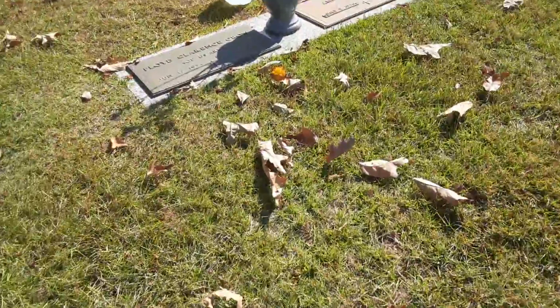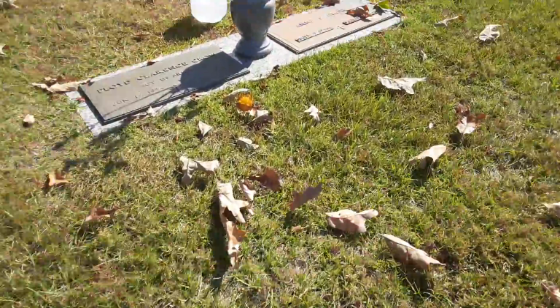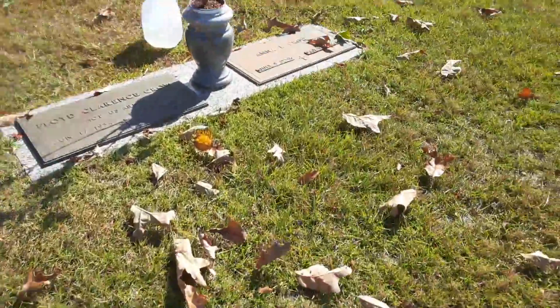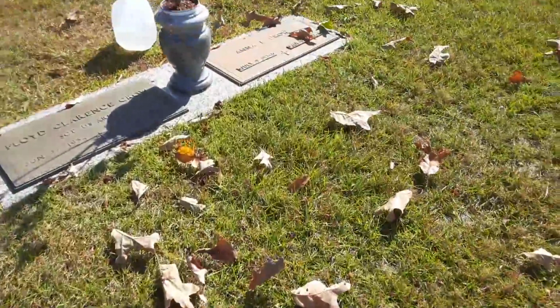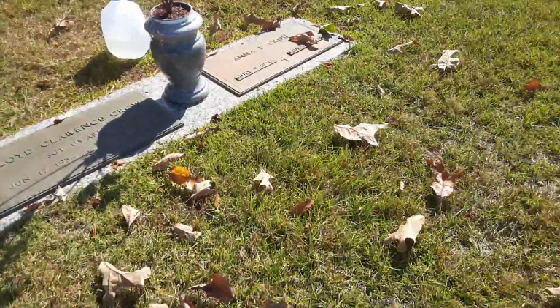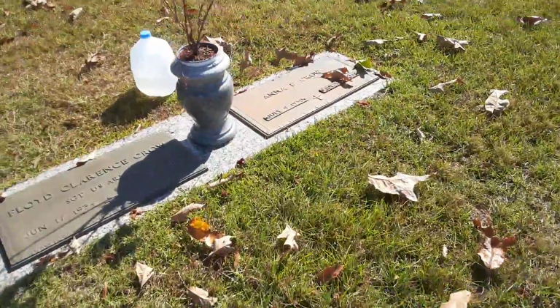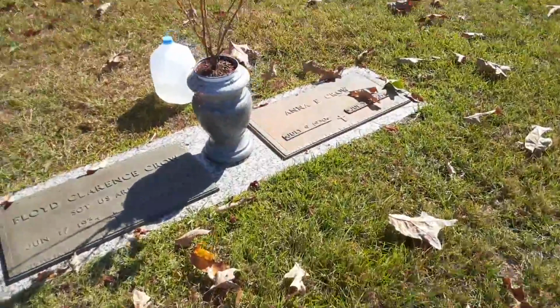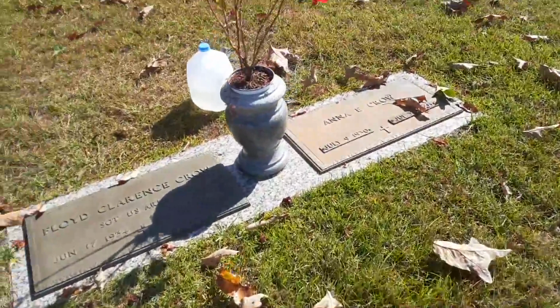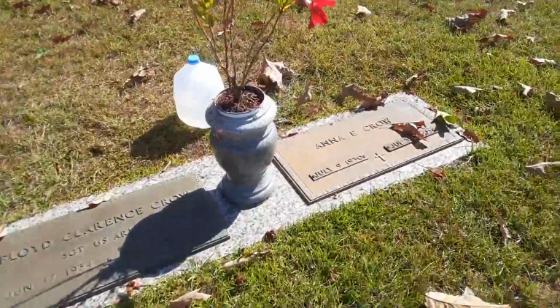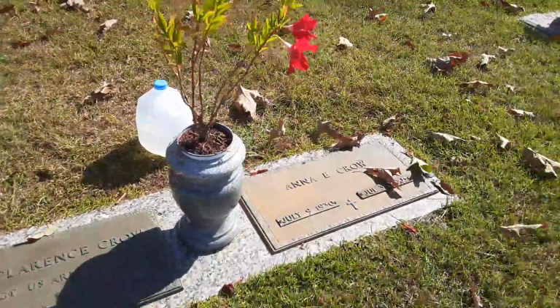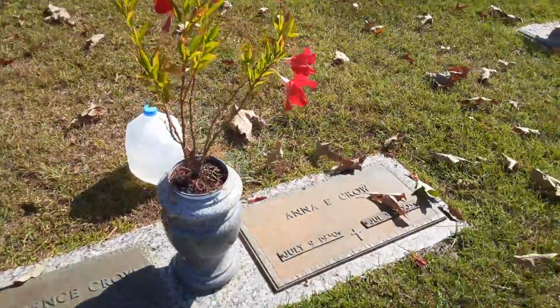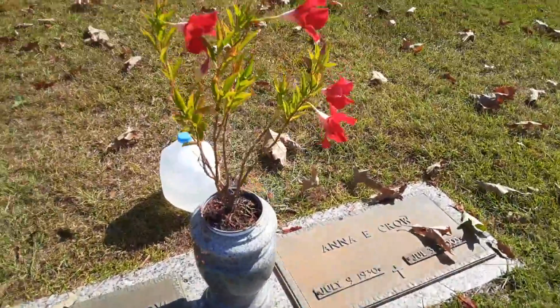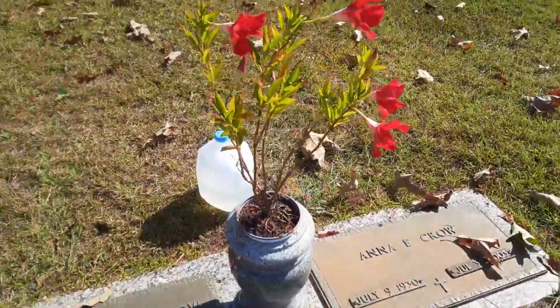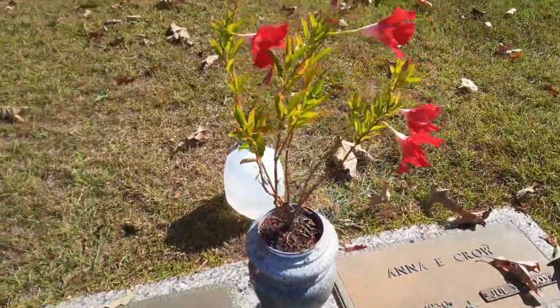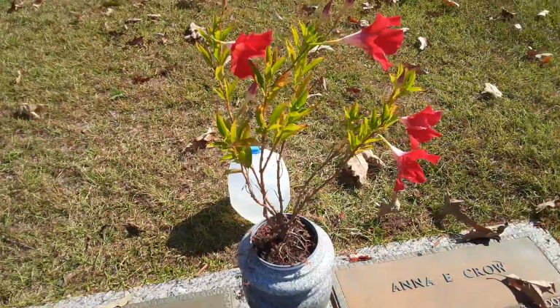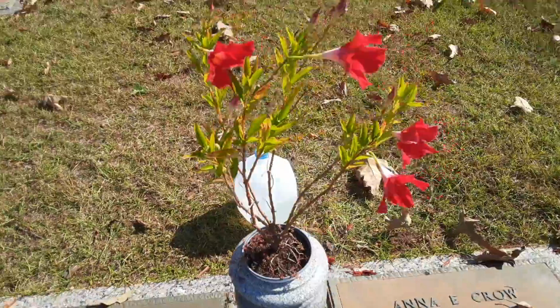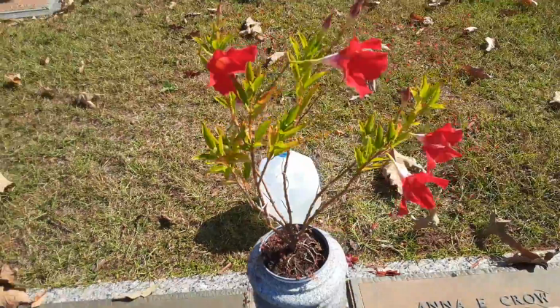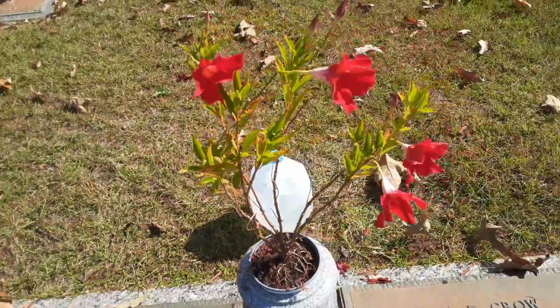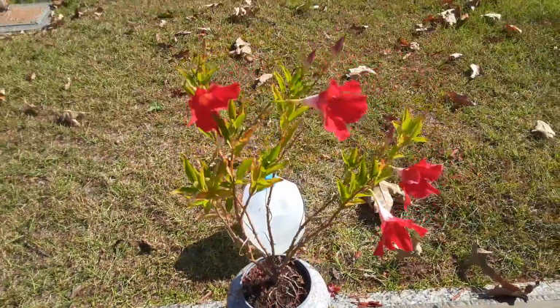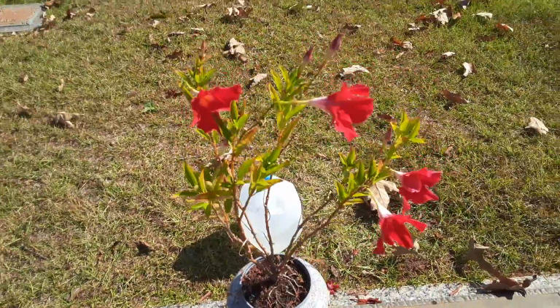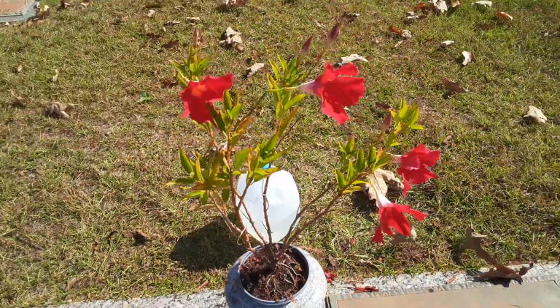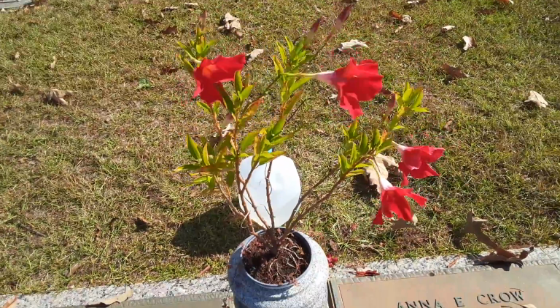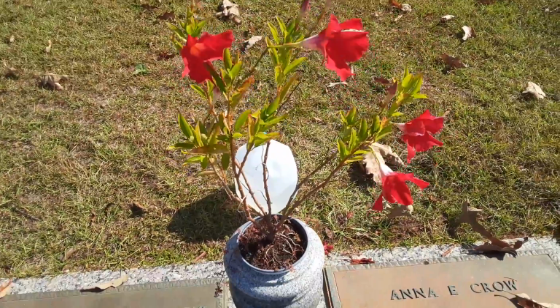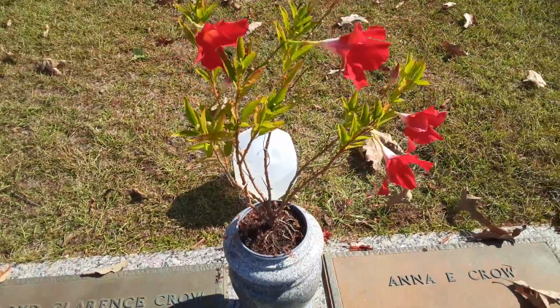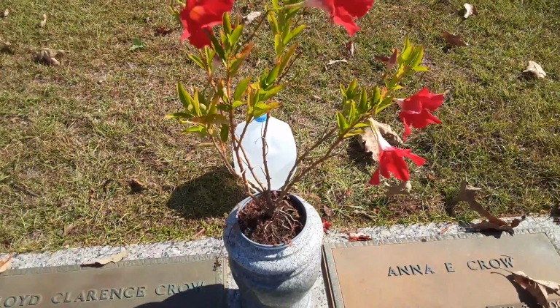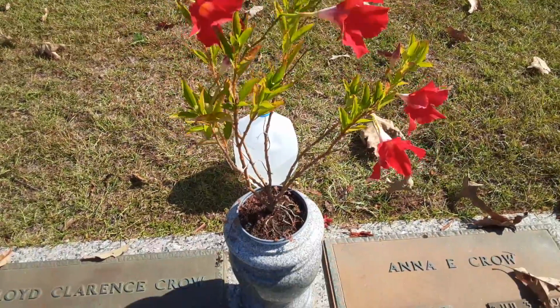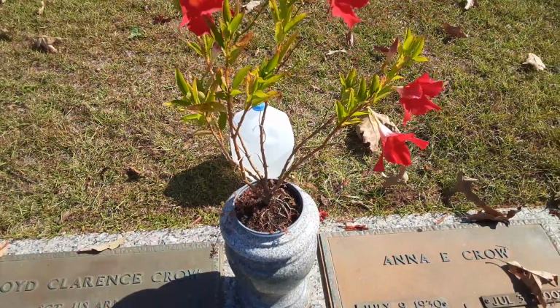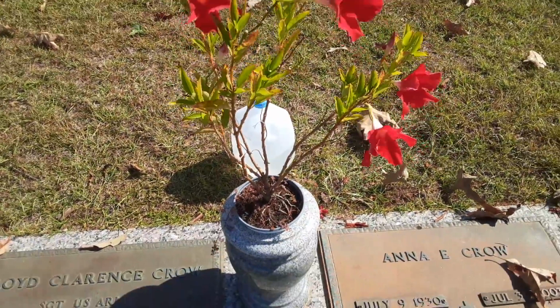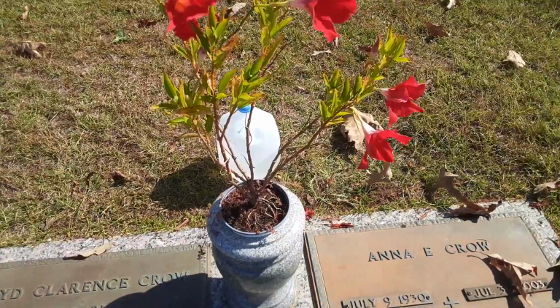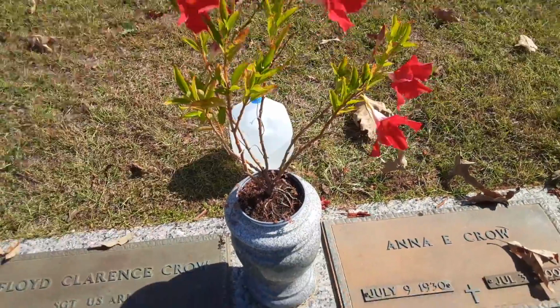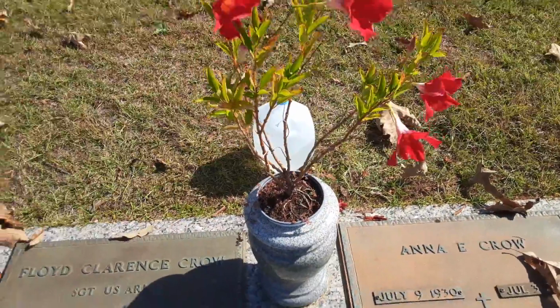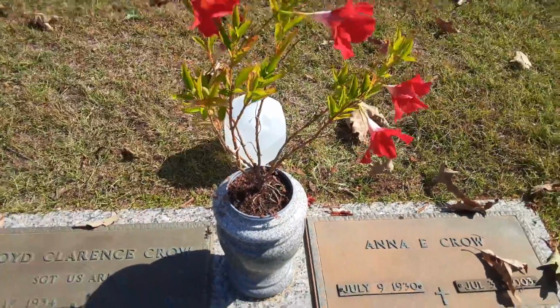Even though the weather is turning cooler, we're still getting blooms. So I came out here today to put some more water in here.